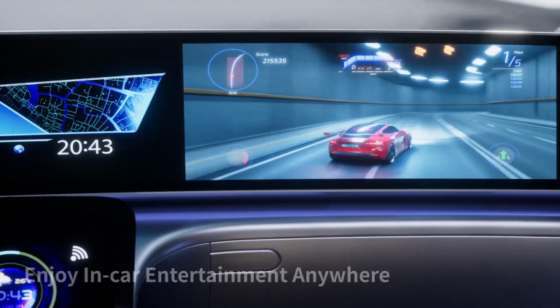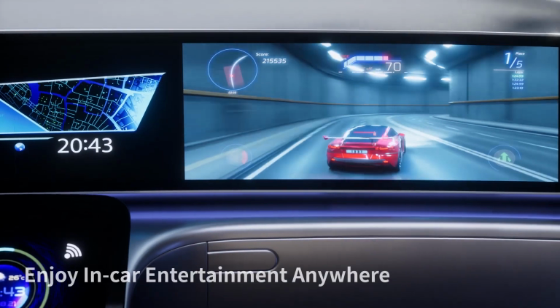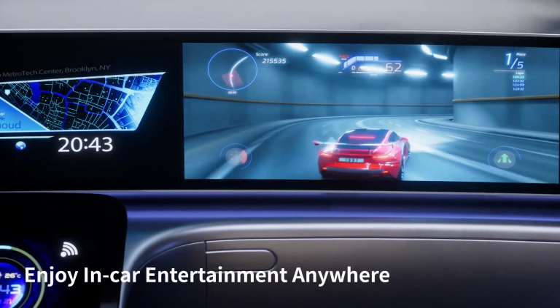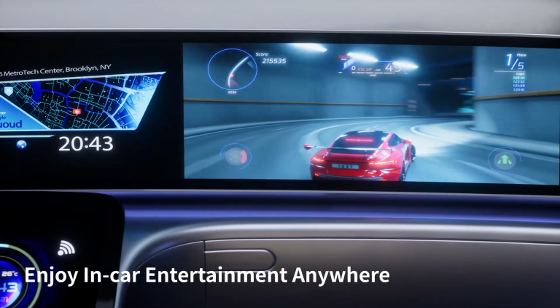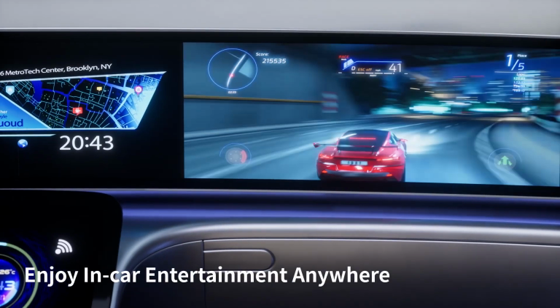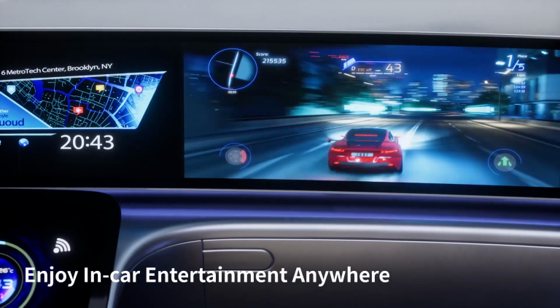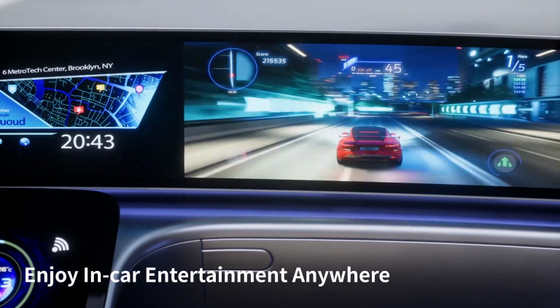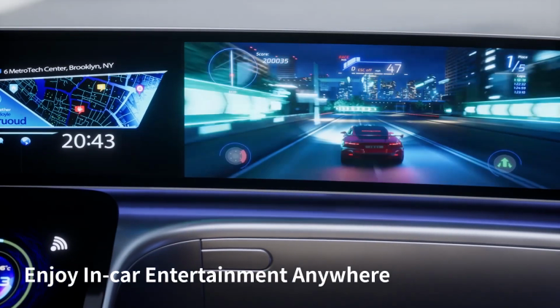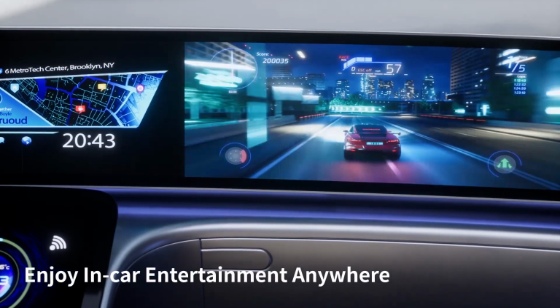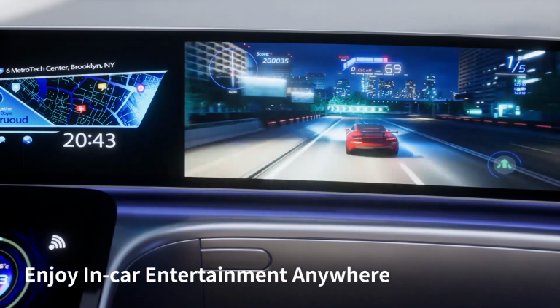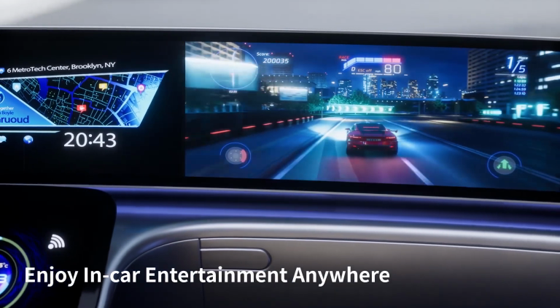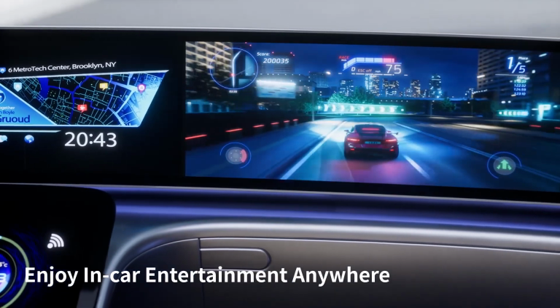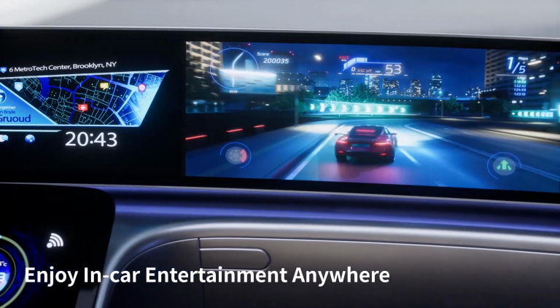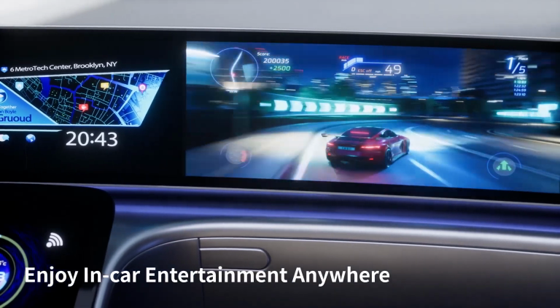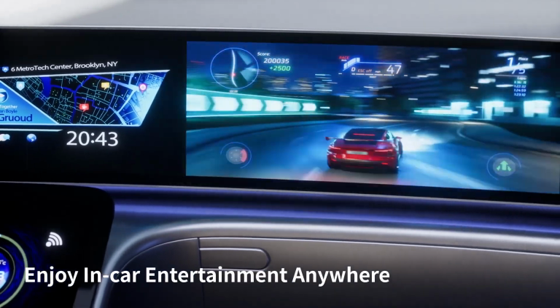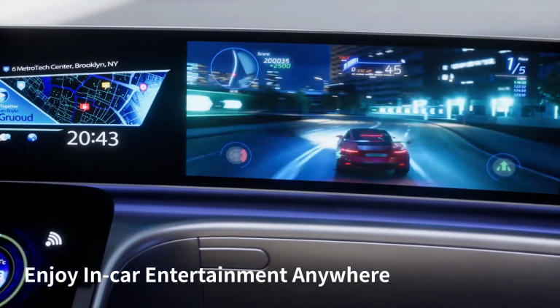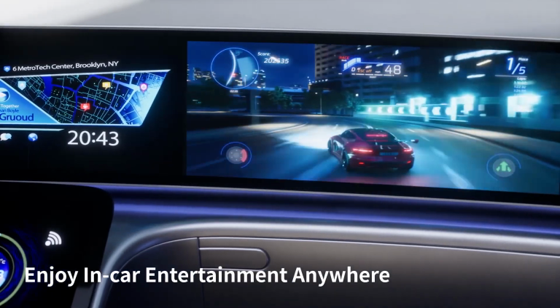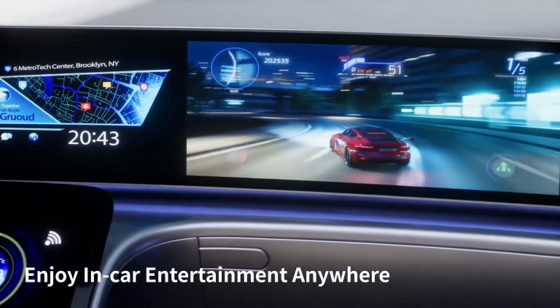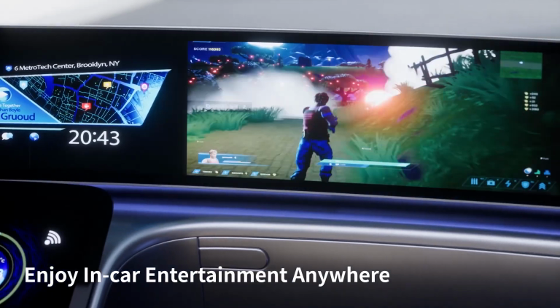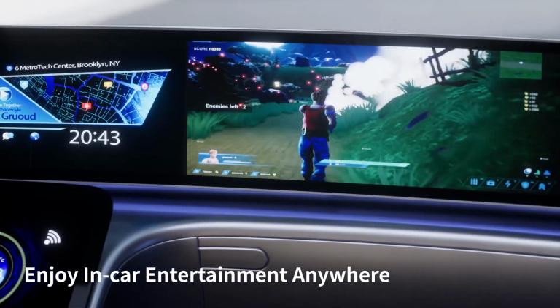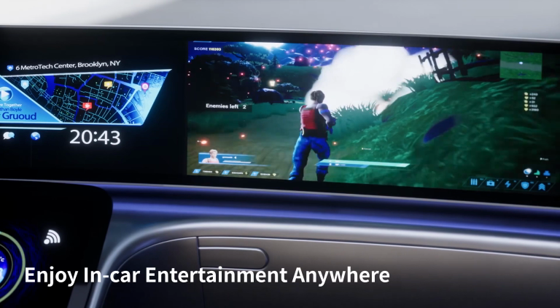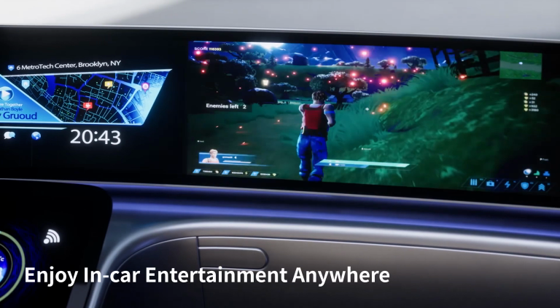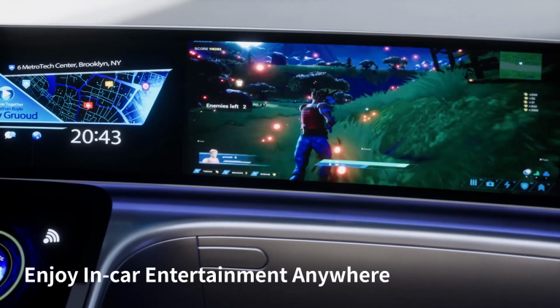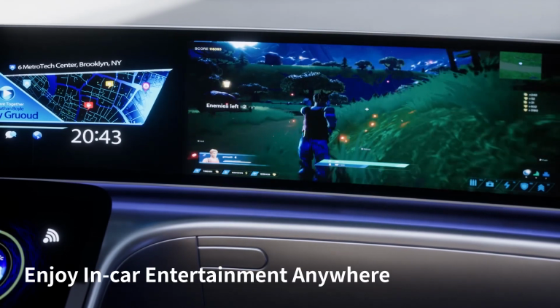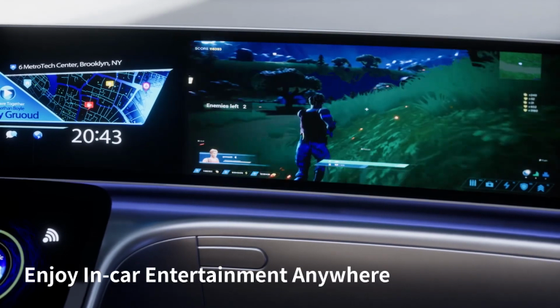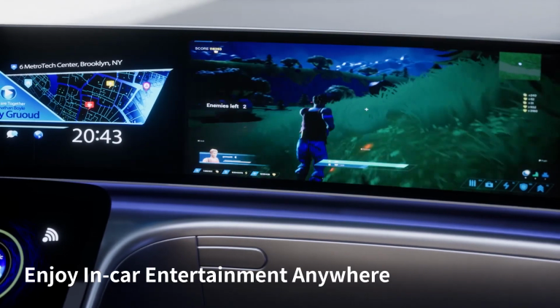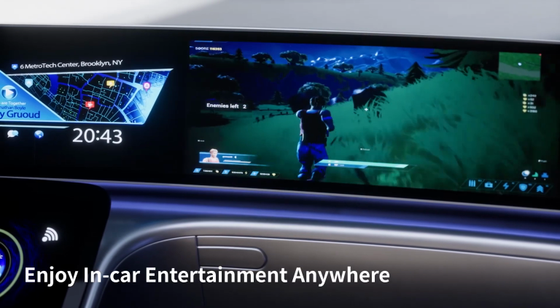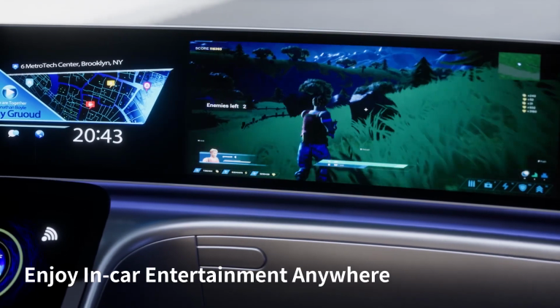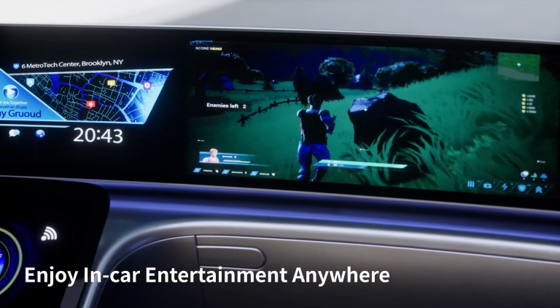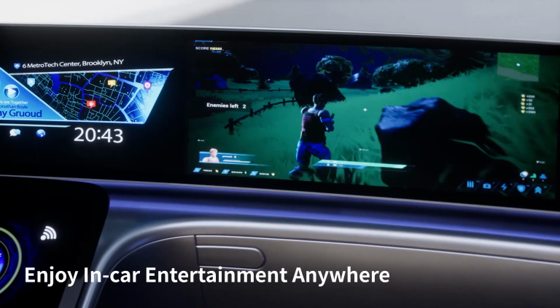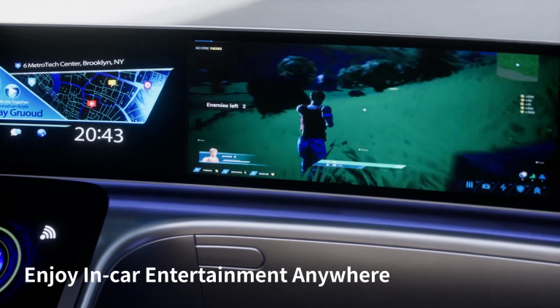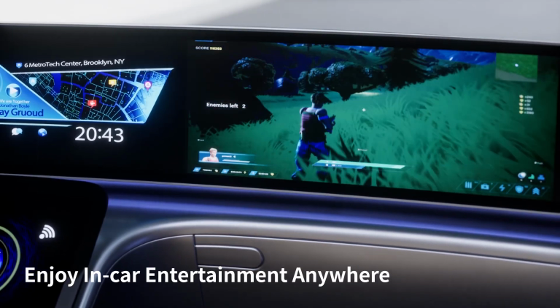AMLED's high brightness feature takes cockpit entertainment to the next level, allowing users to enjoy premium entertainment anywhere.